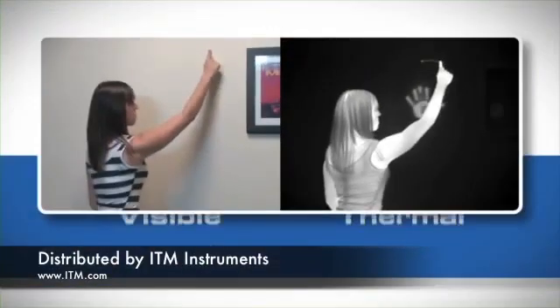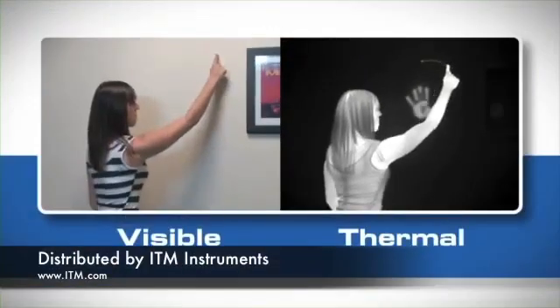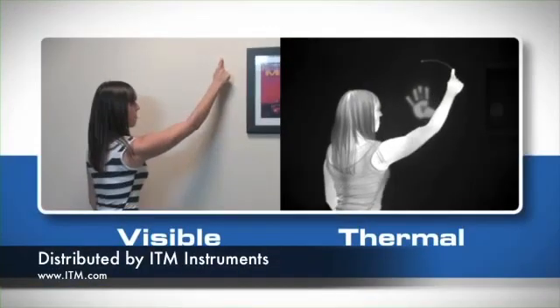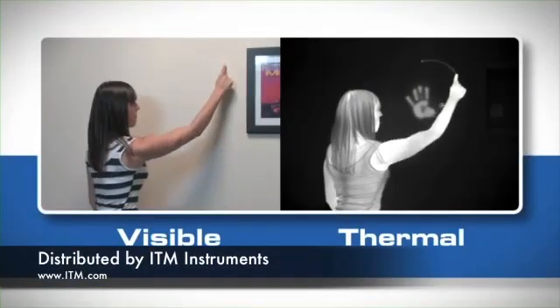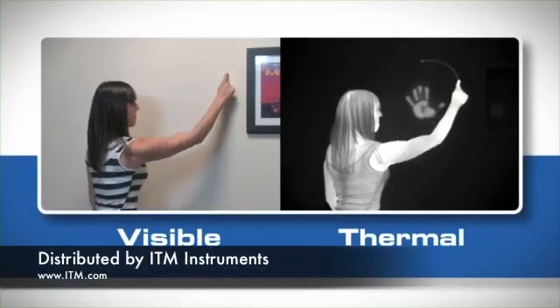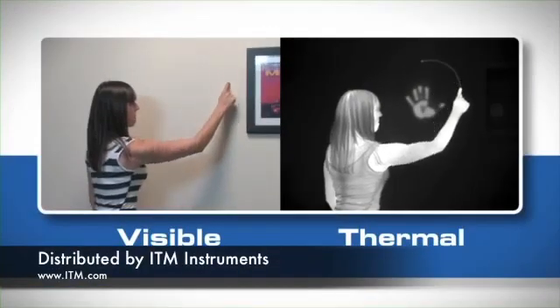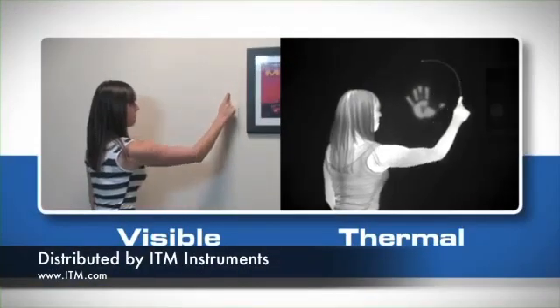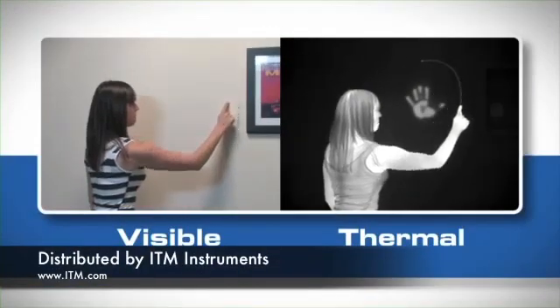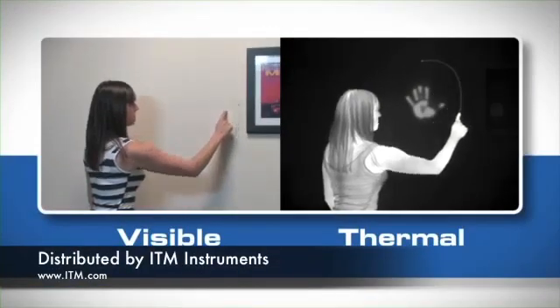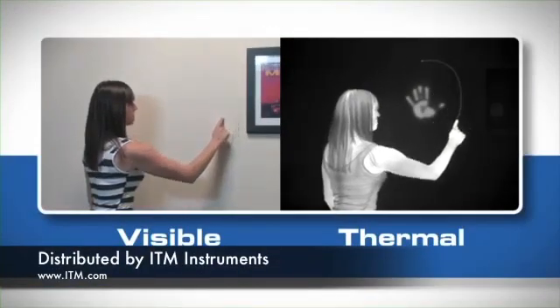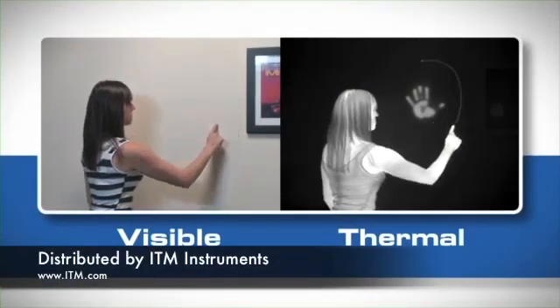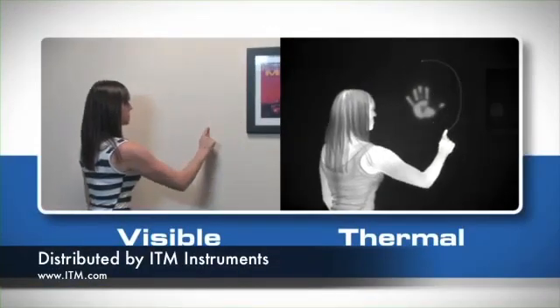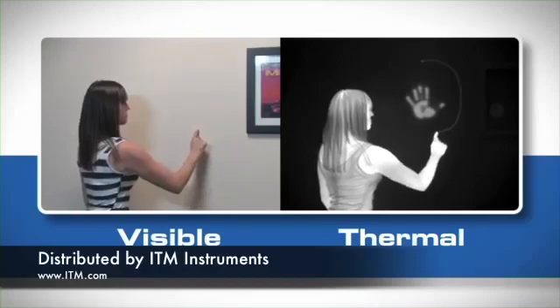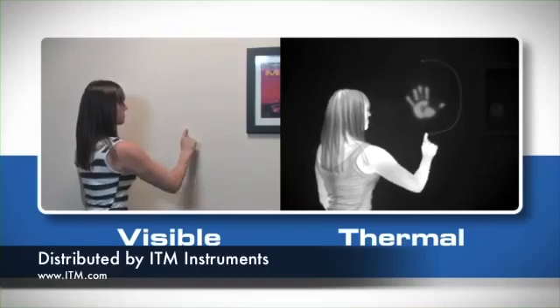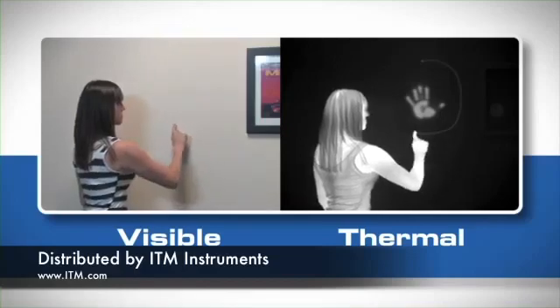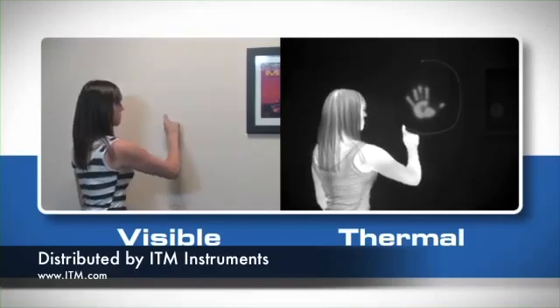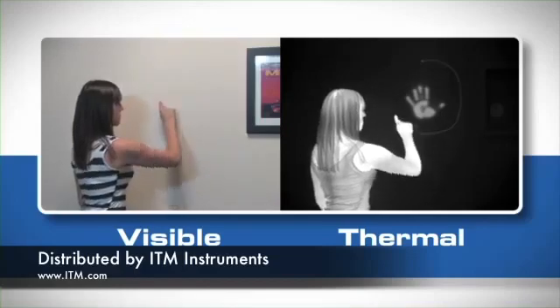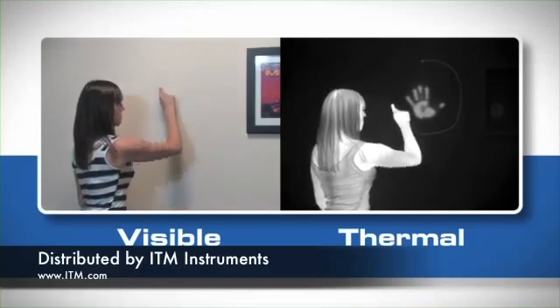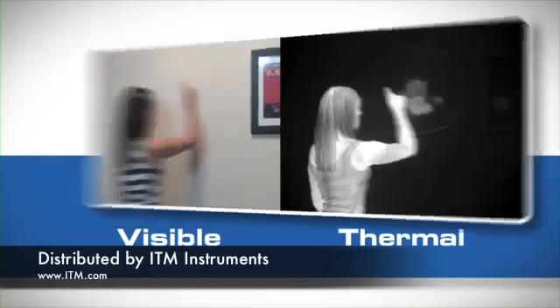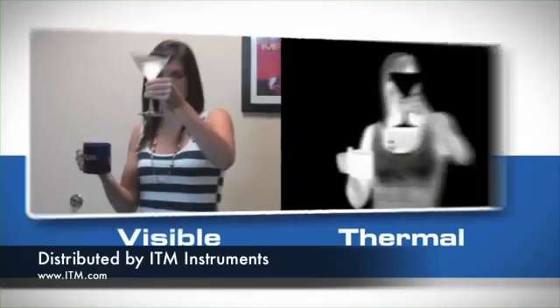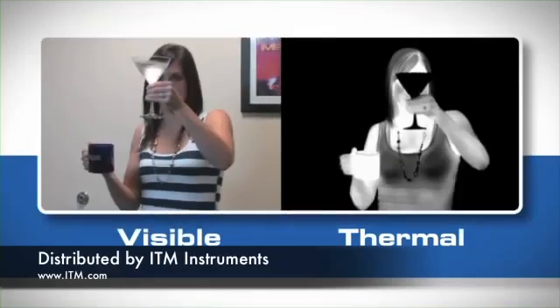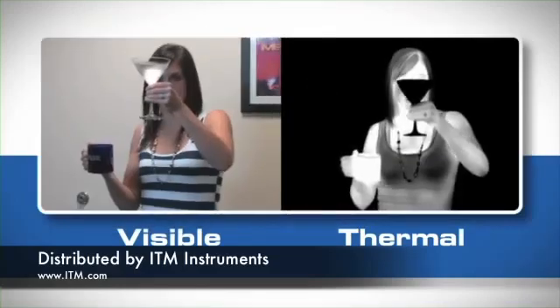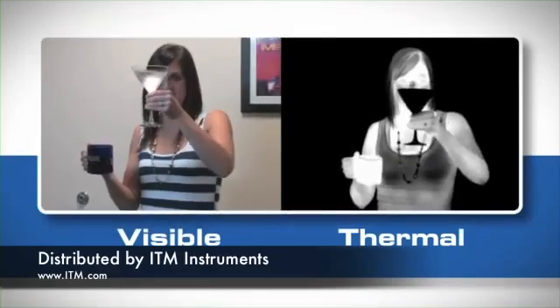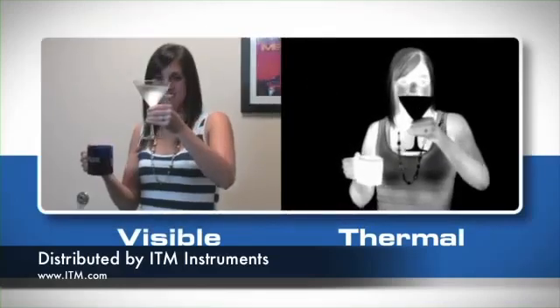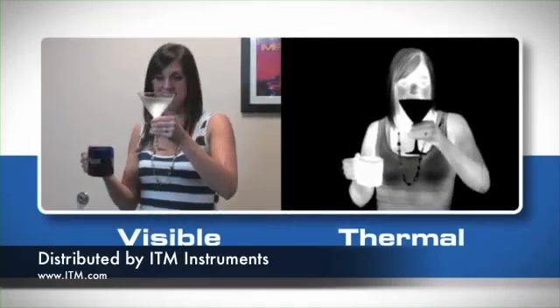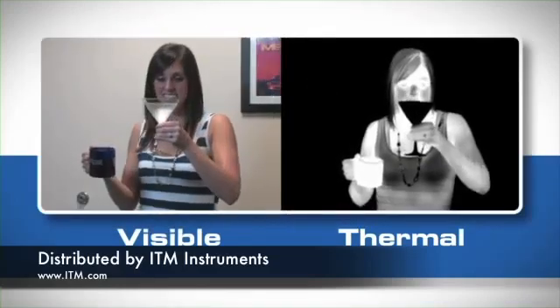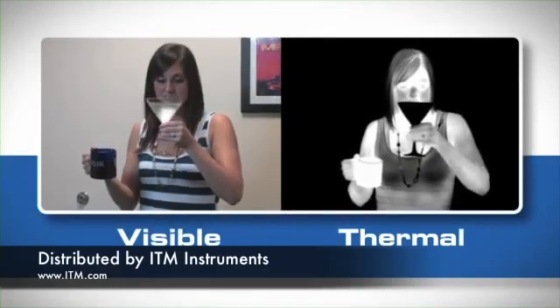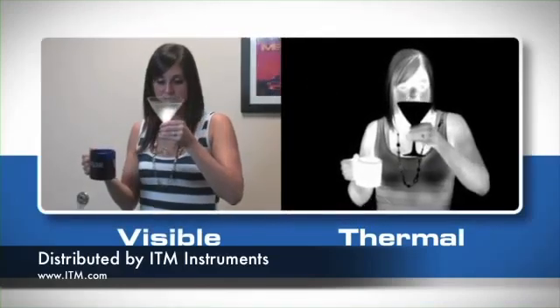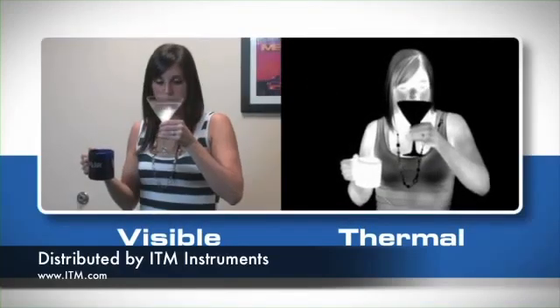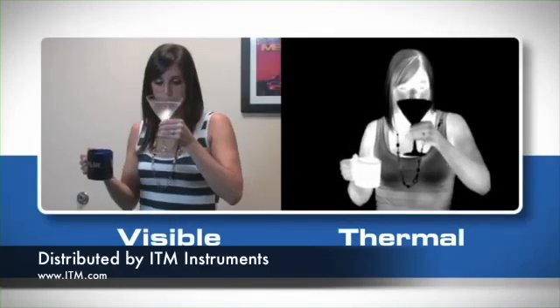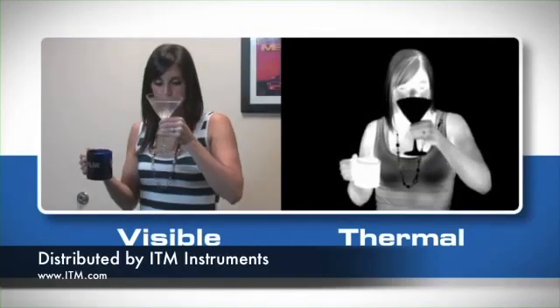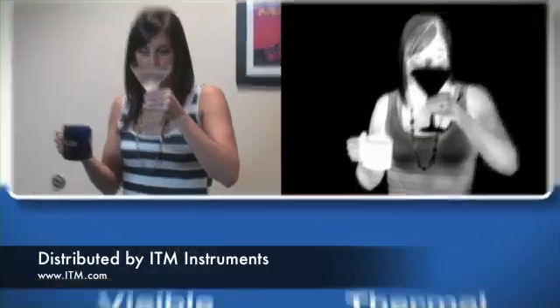Like all thermal cameras, the i3 makes pictures from heat, not light, creating images from the heat energy that's around you.